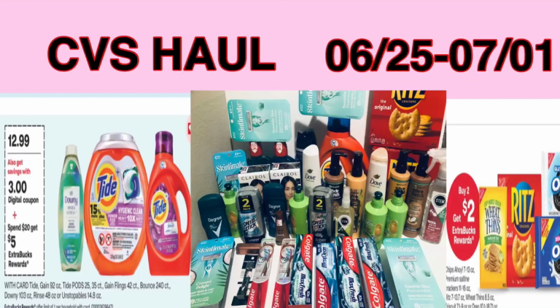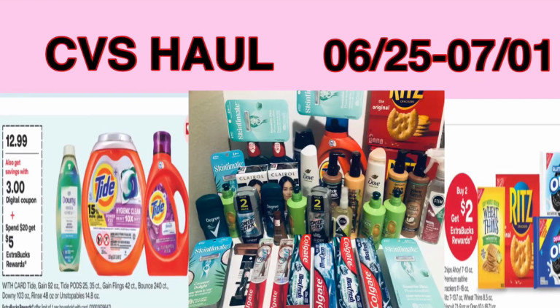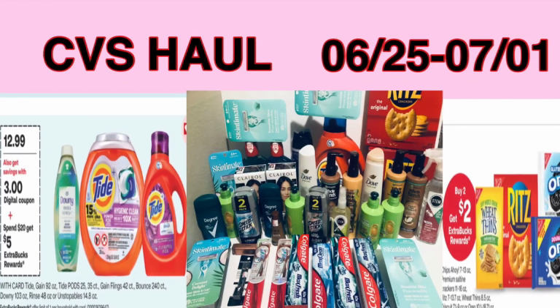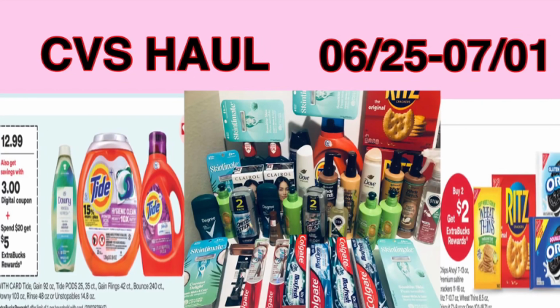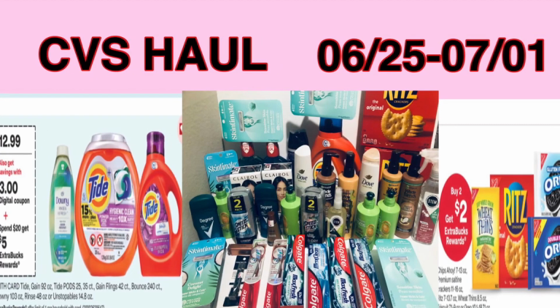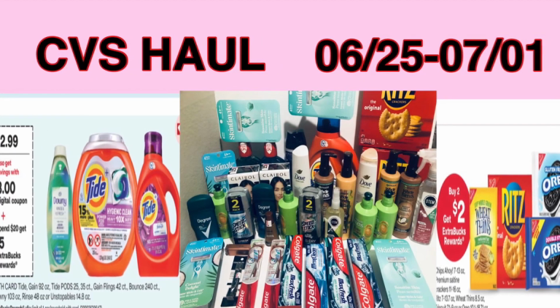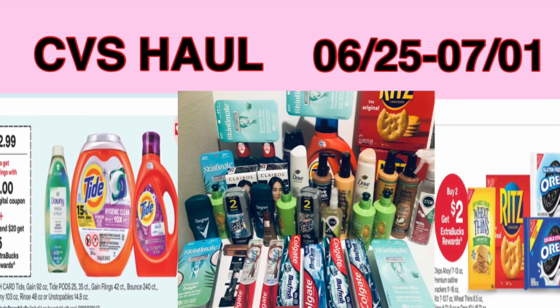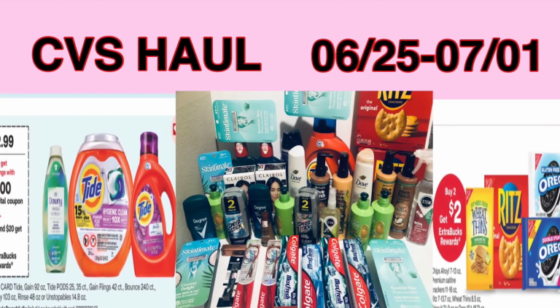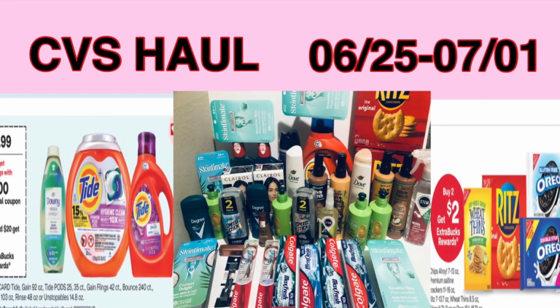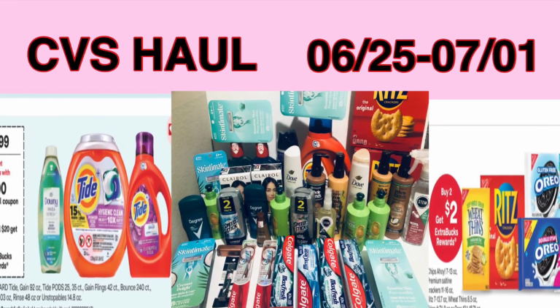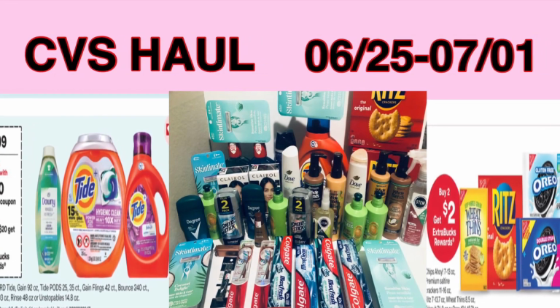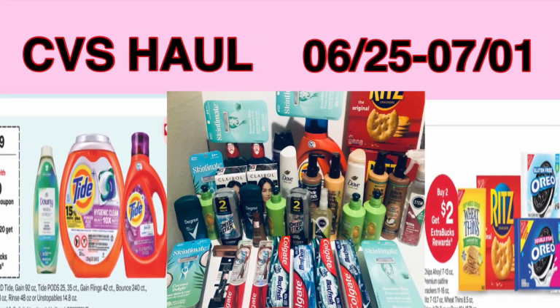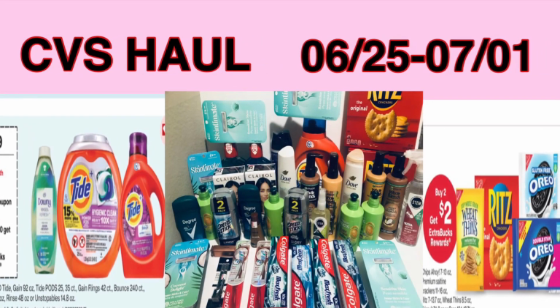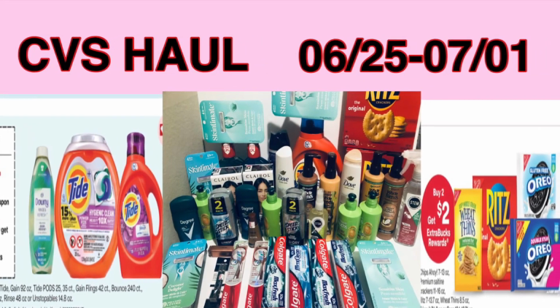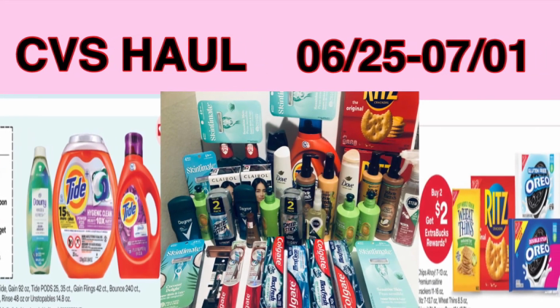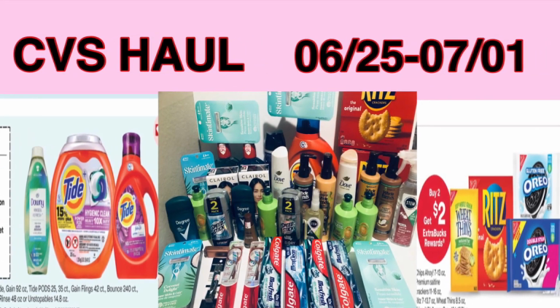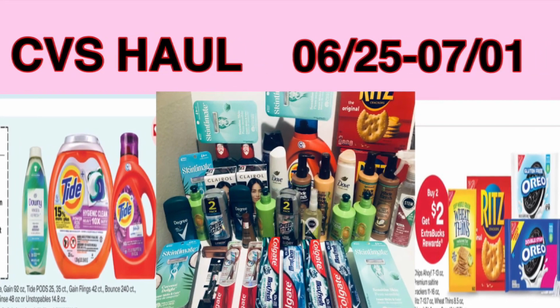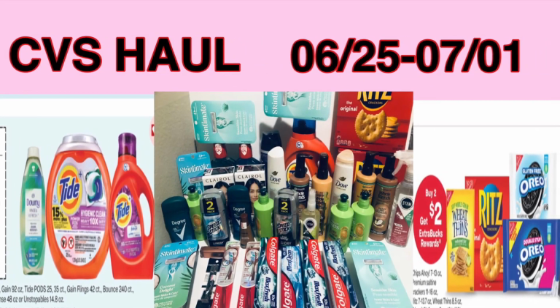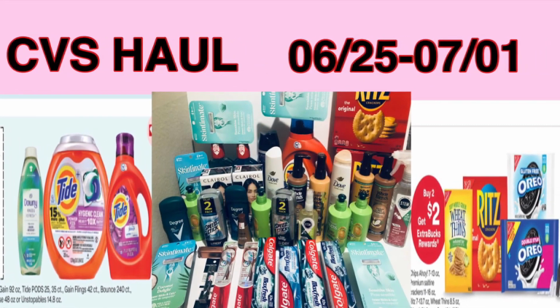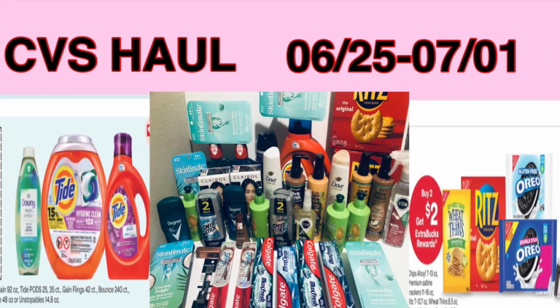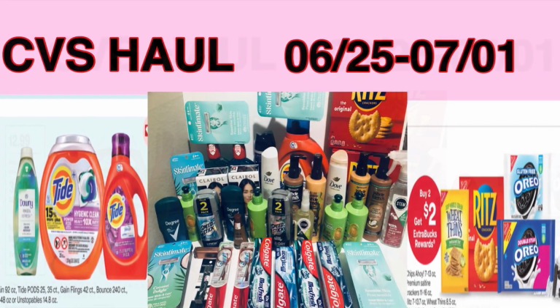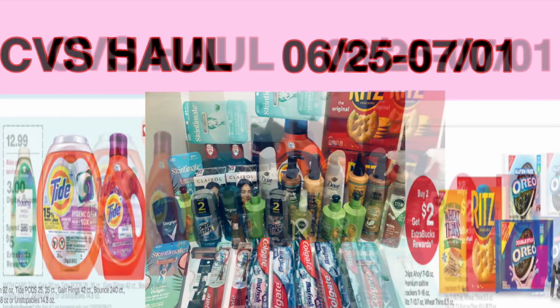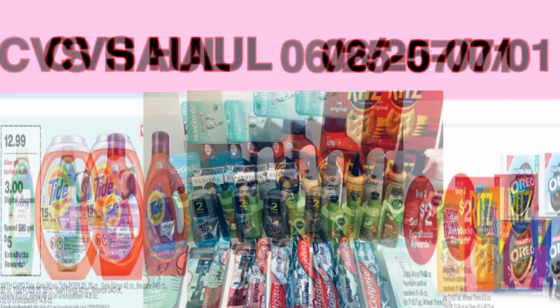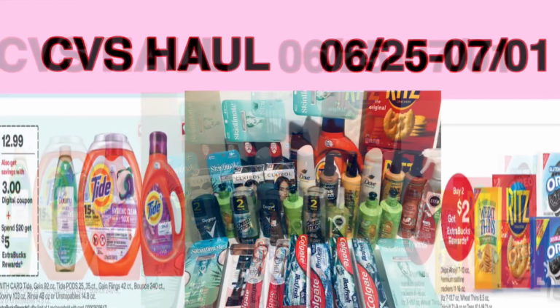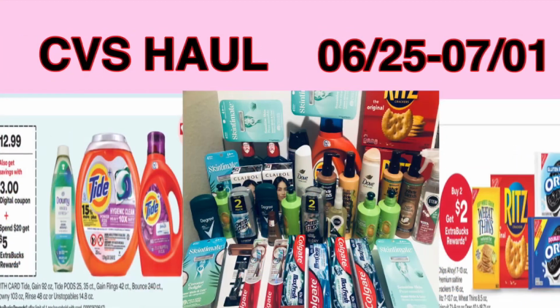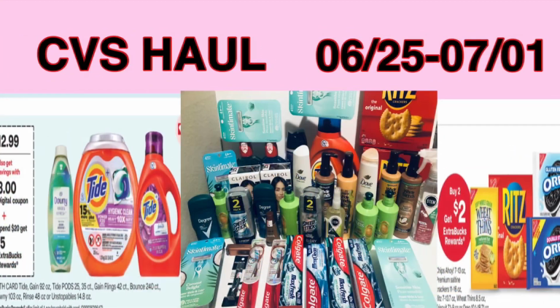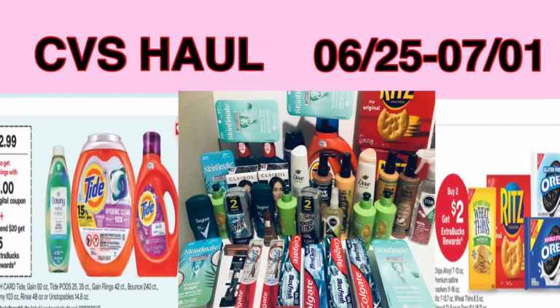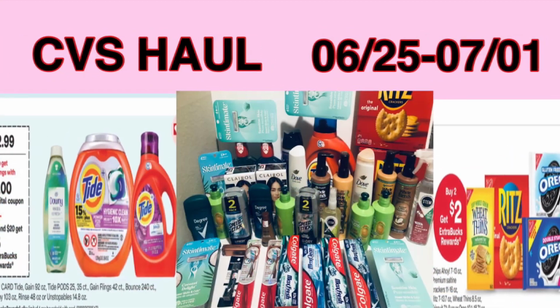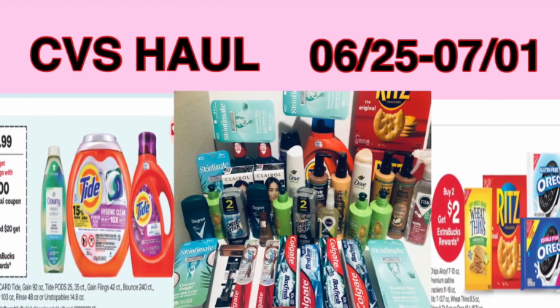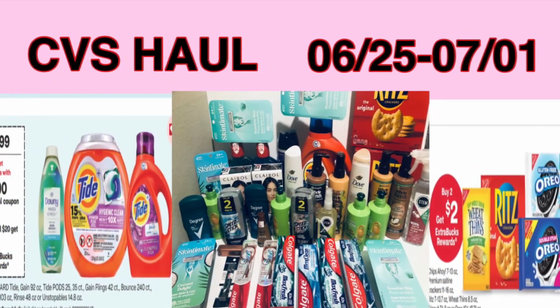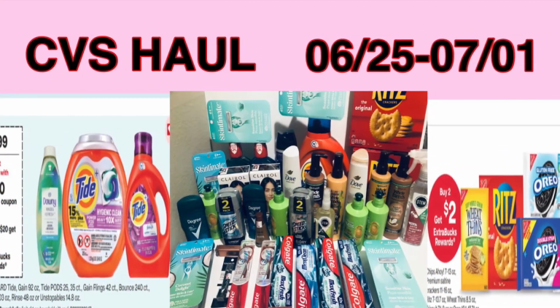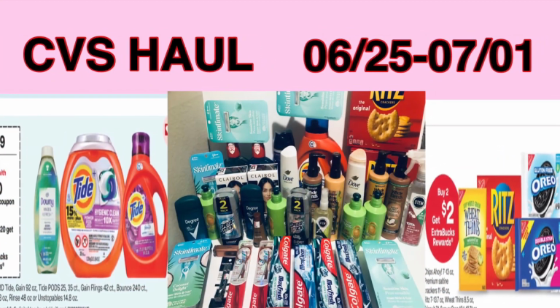Hello everyone, welcome to my channel. Today's video is CVS haul for the week of June 25th to July 1st.